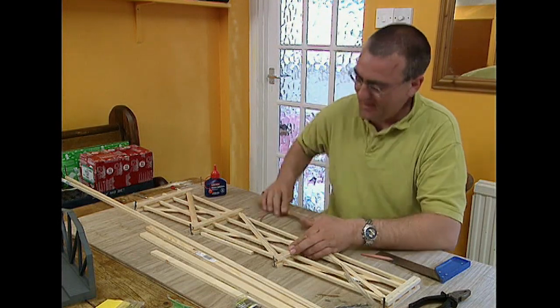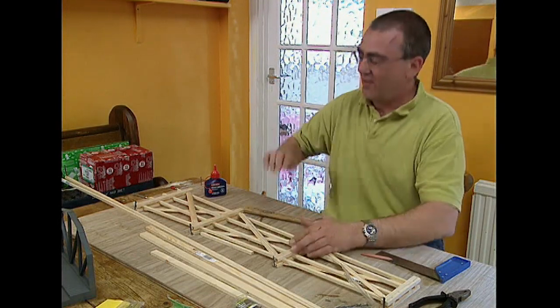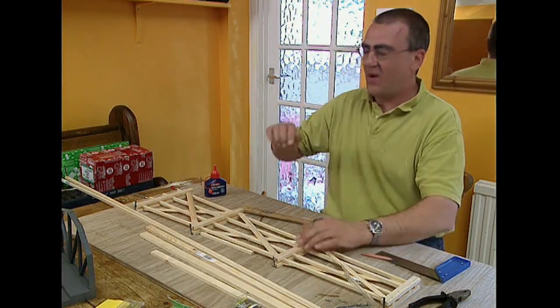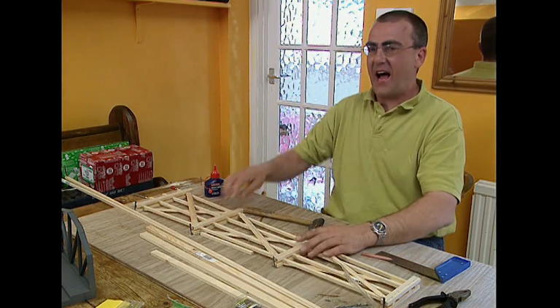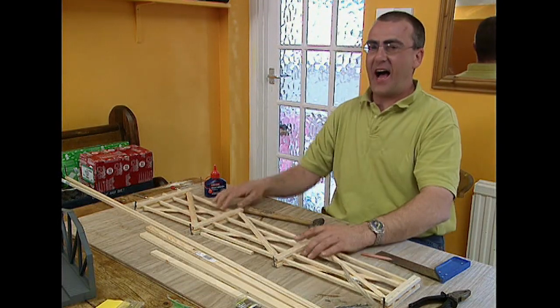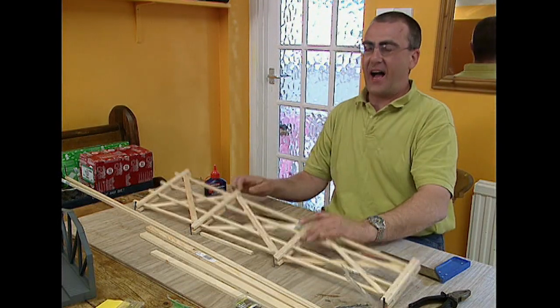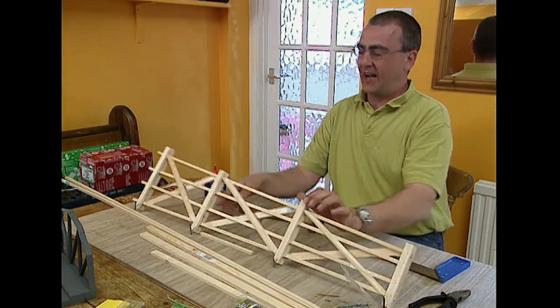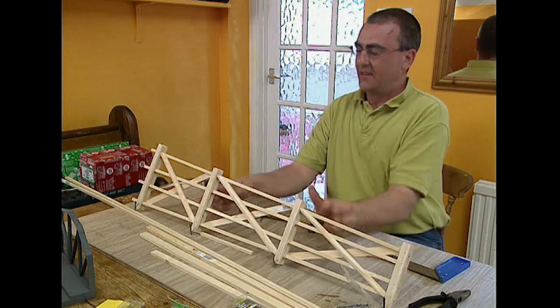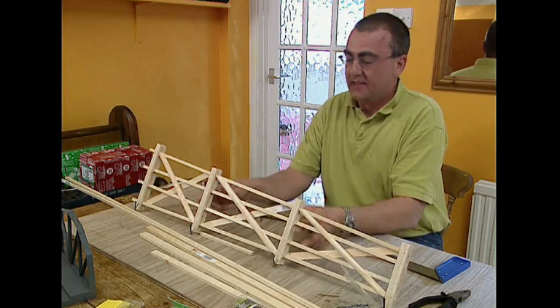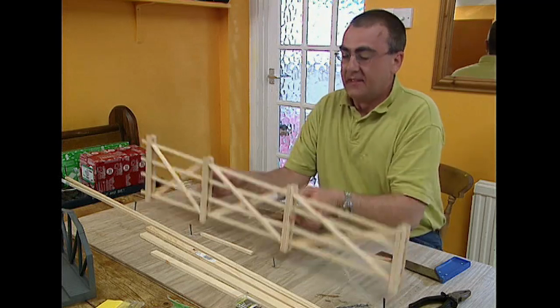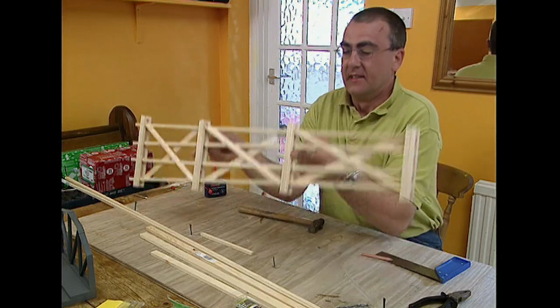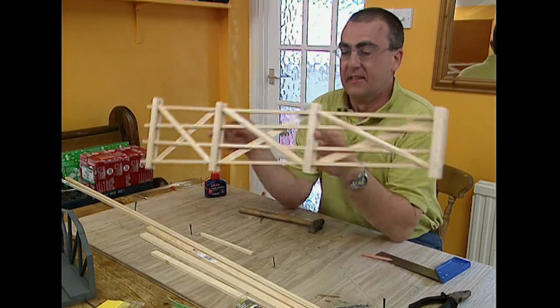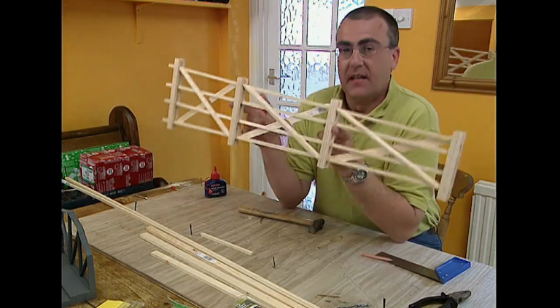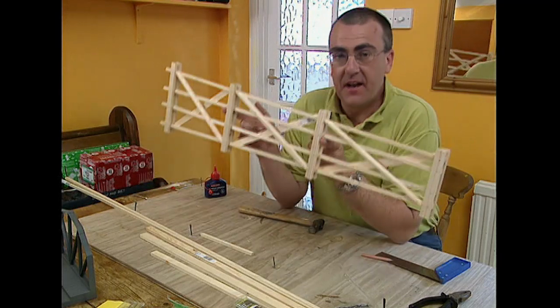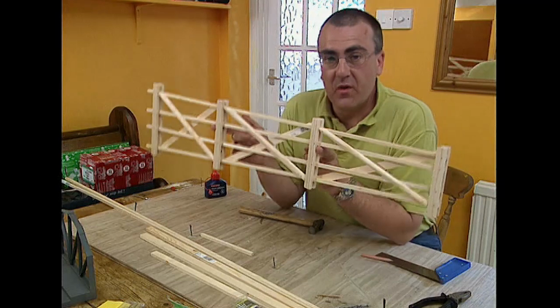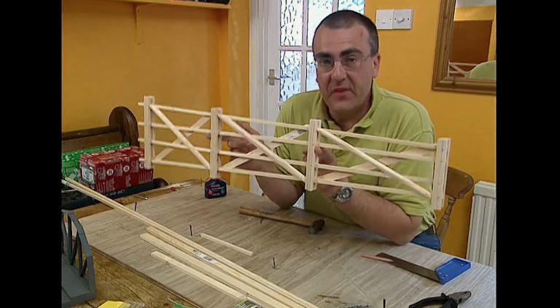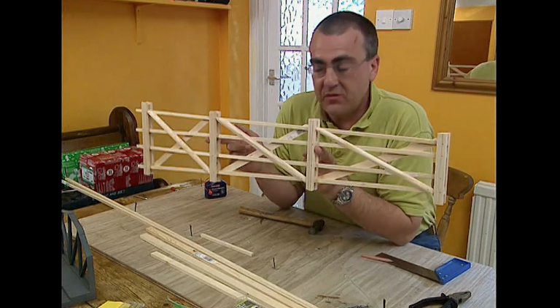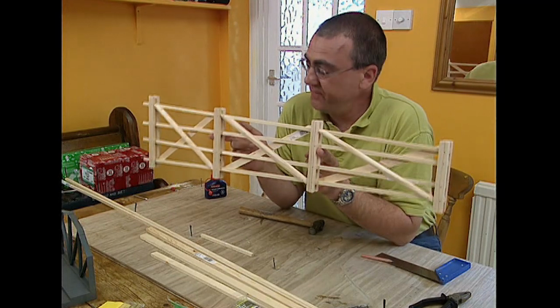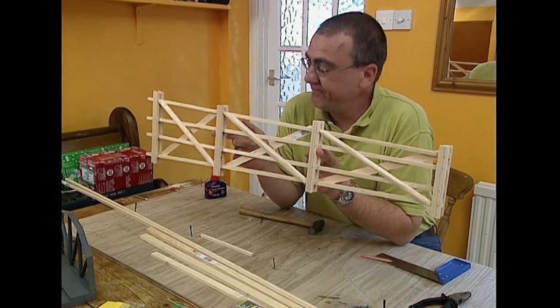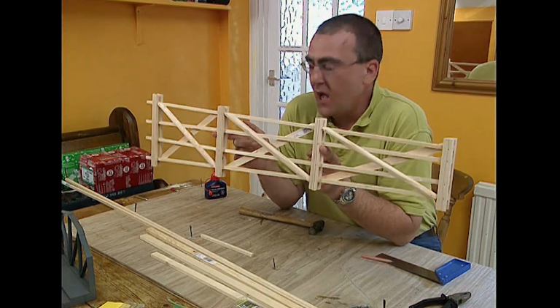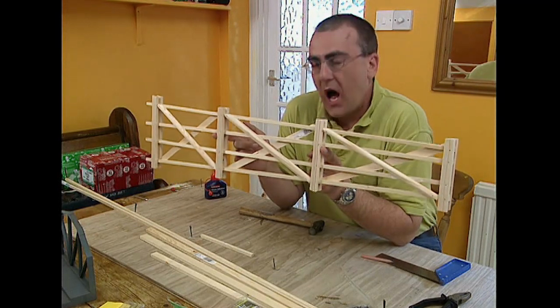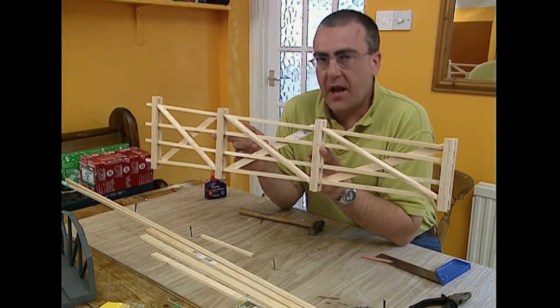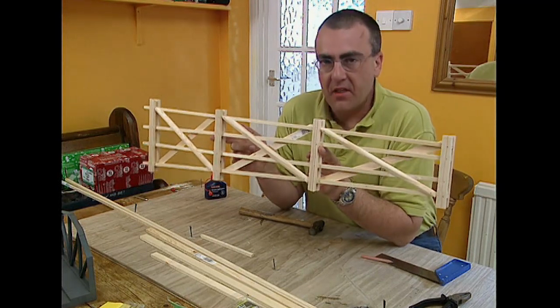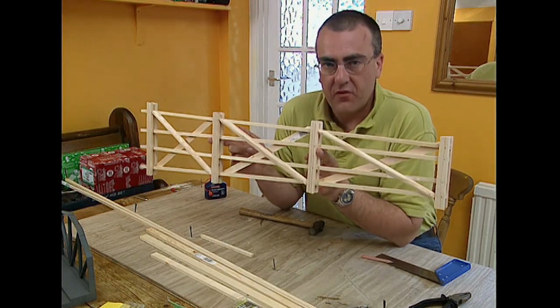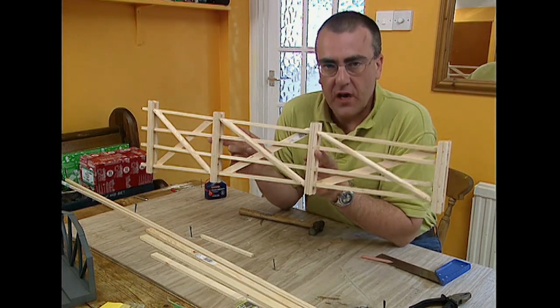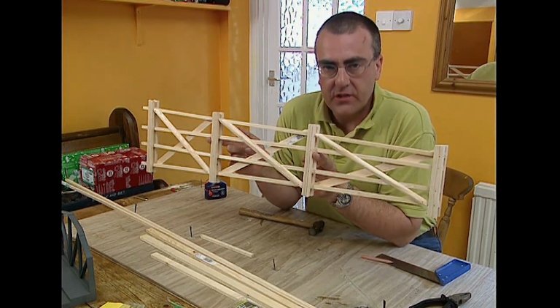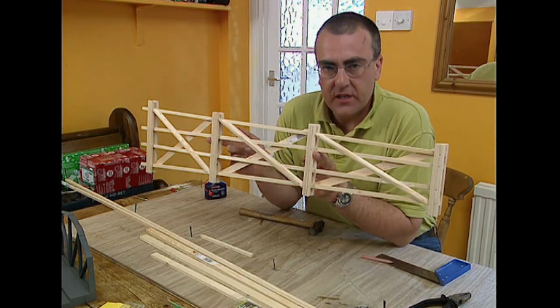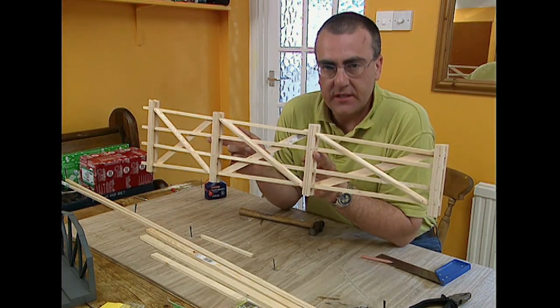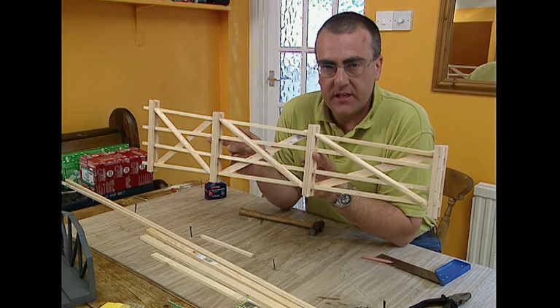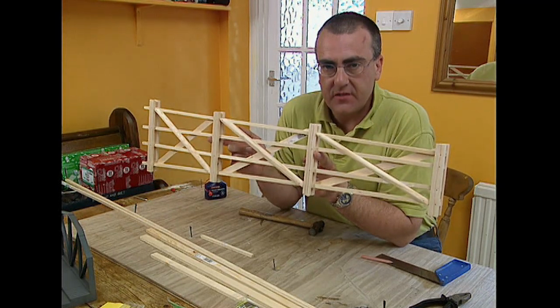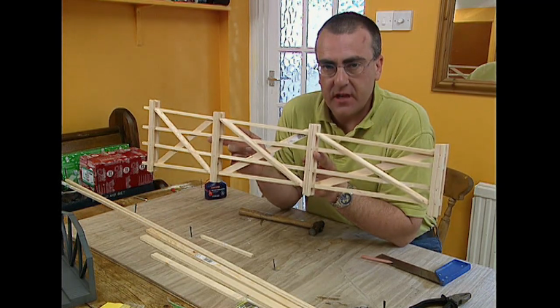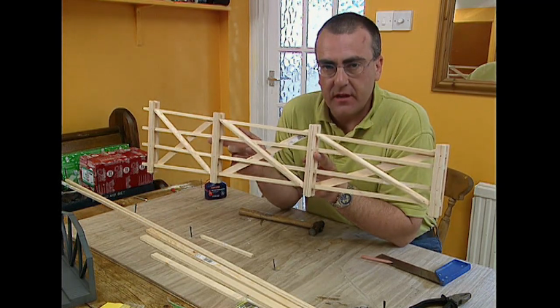Voila! Another one built. Another 497 to go.